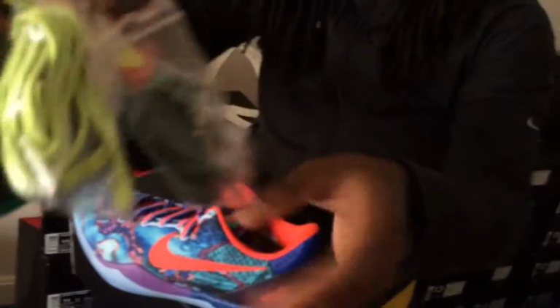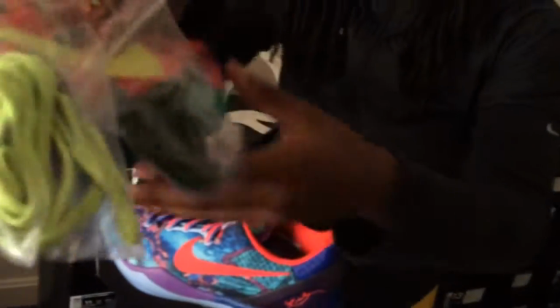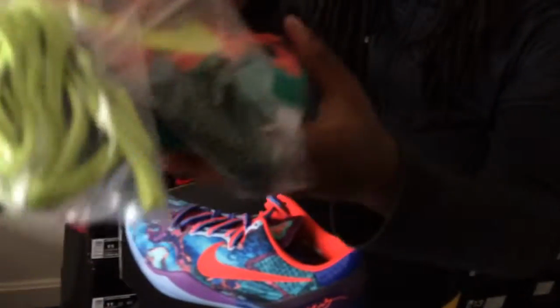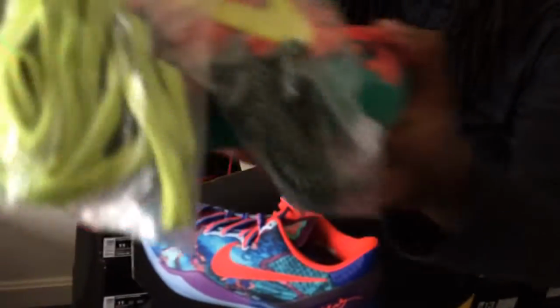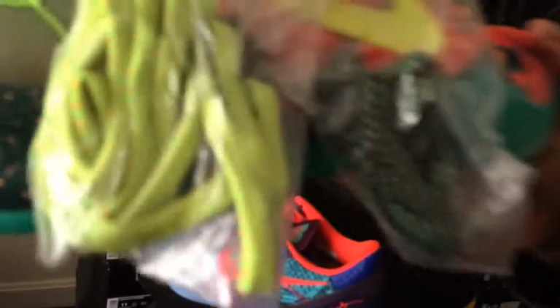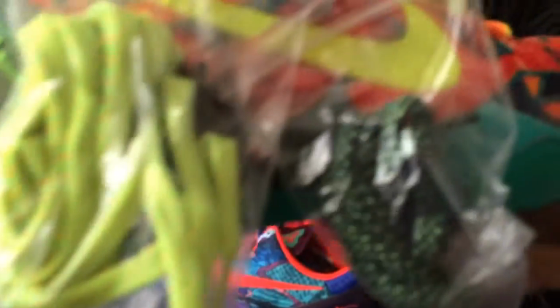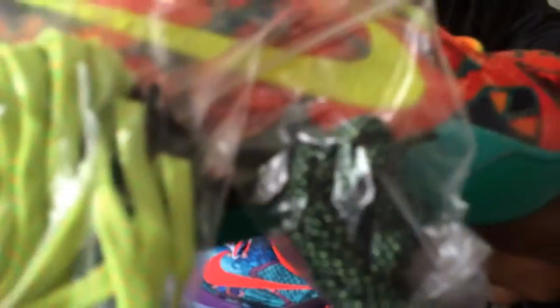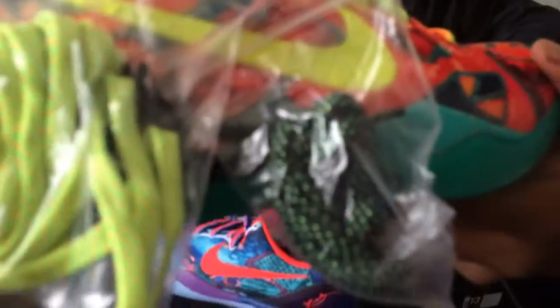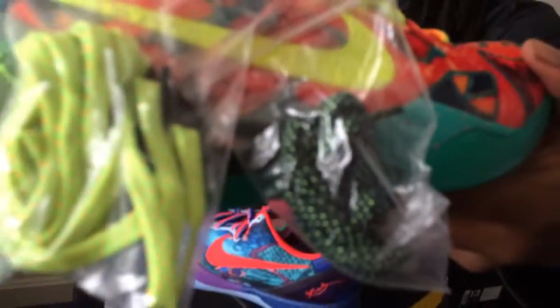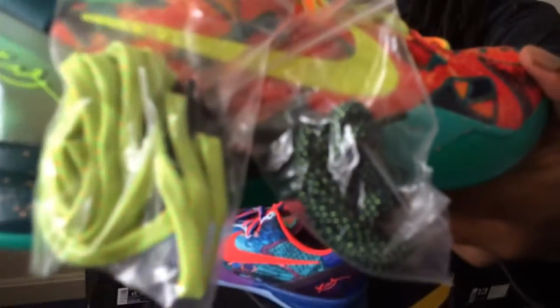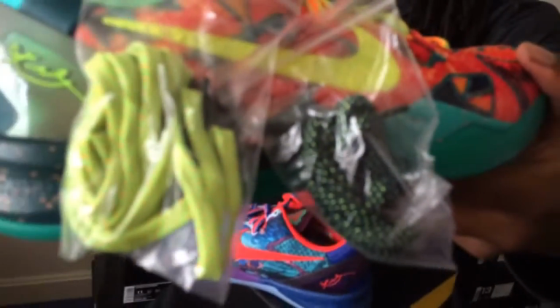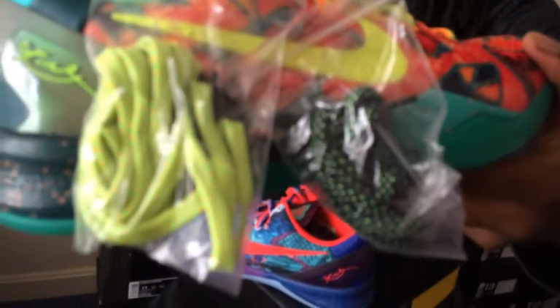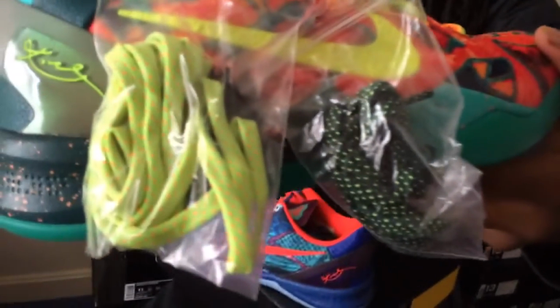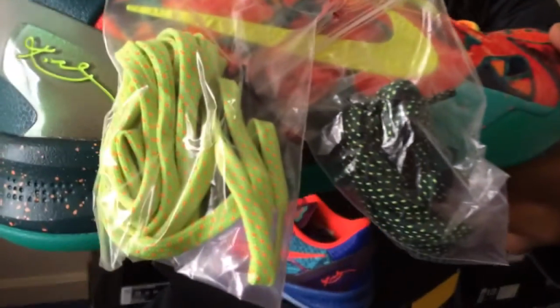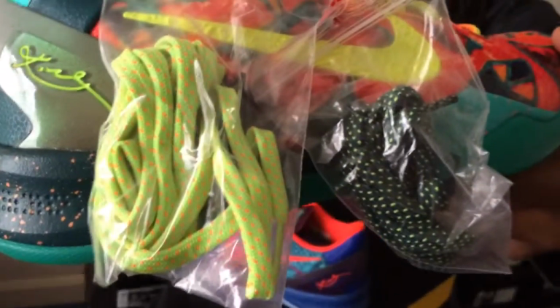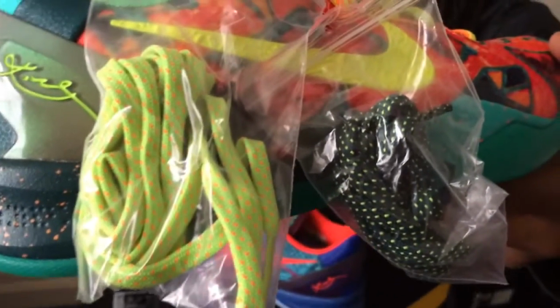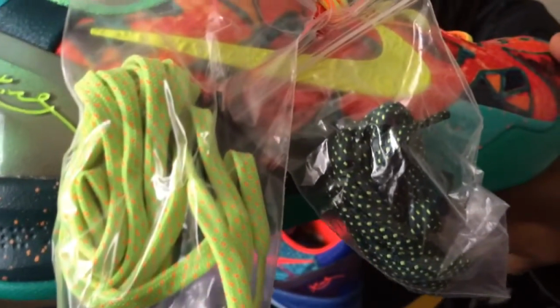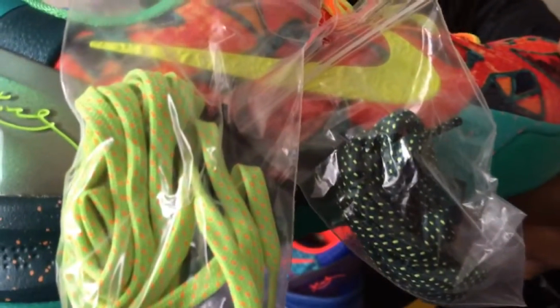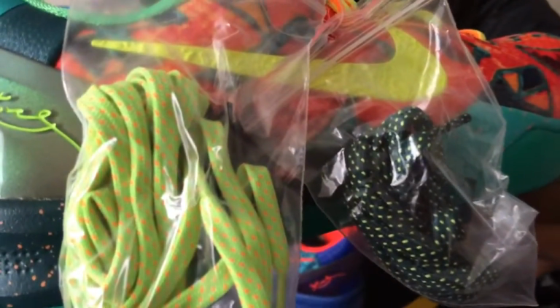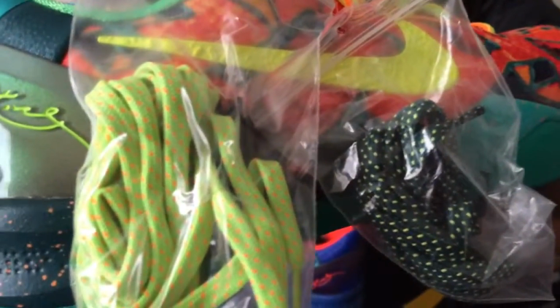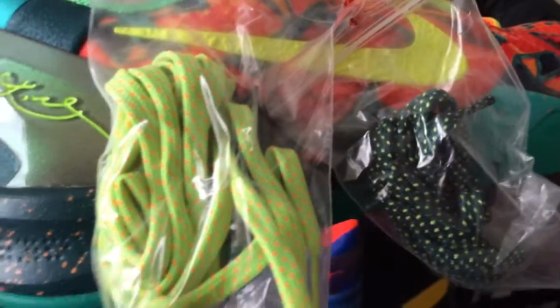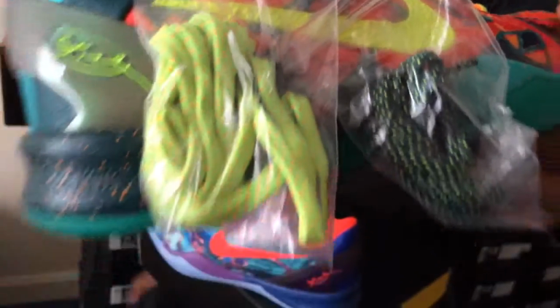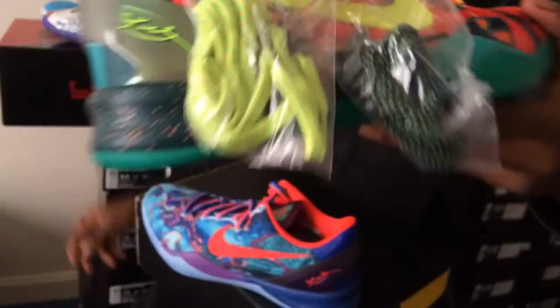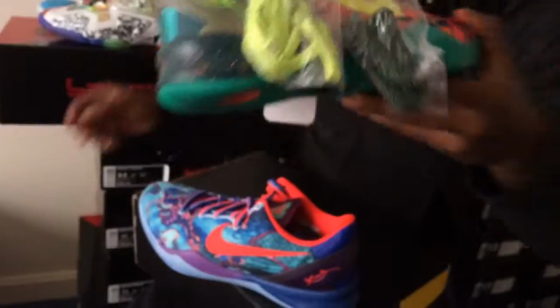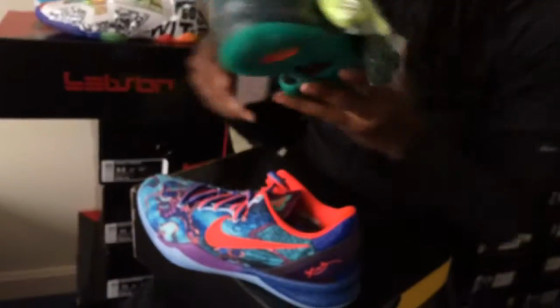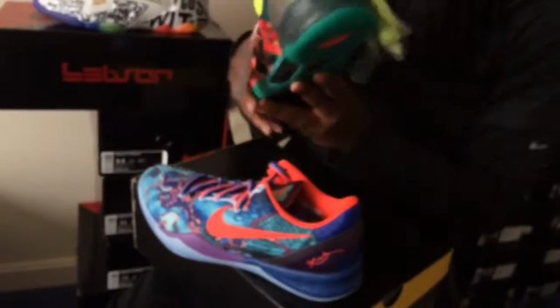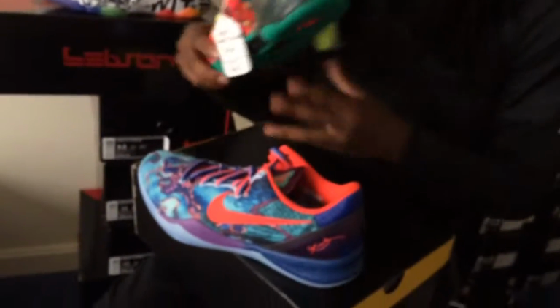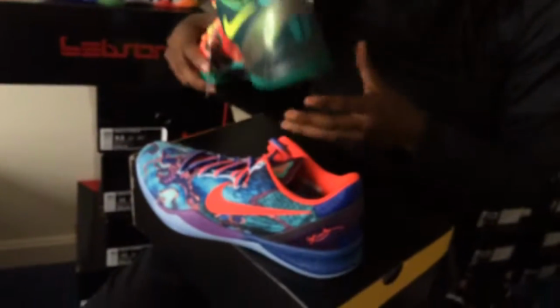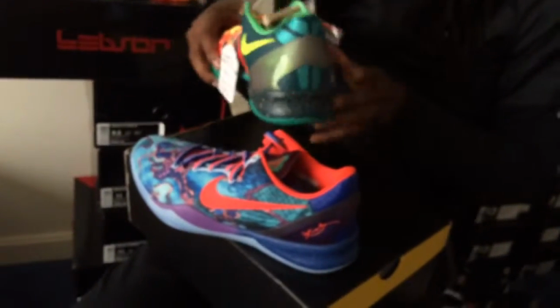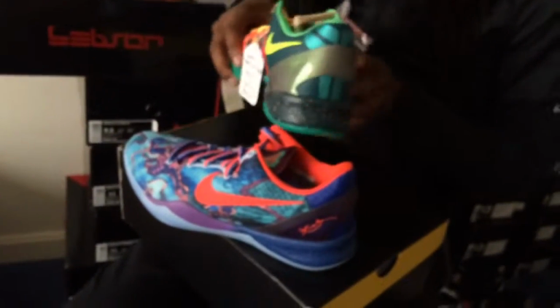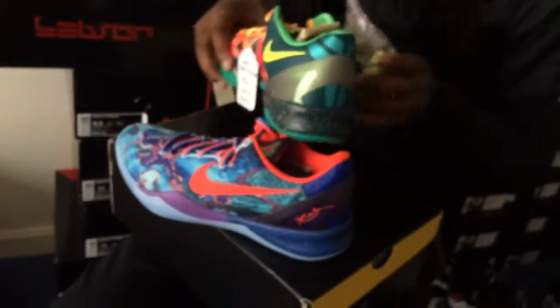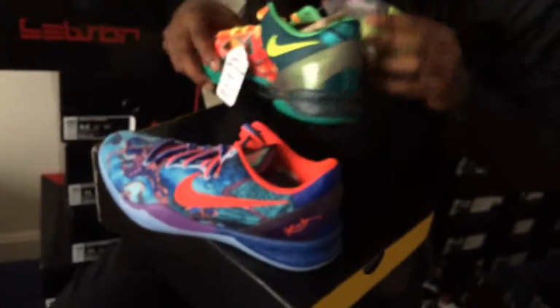Two laces — in case you want to get freaky. Straight like that.